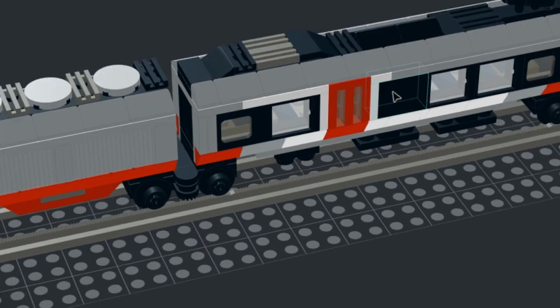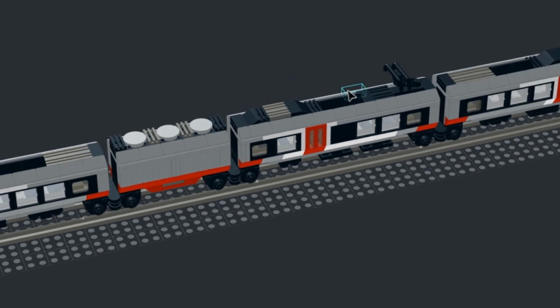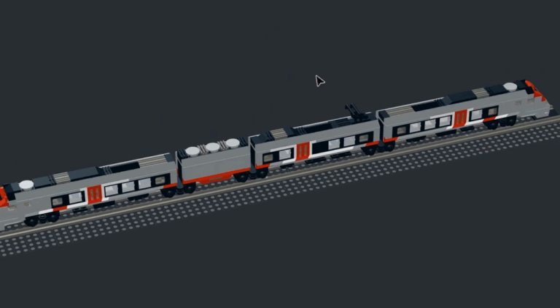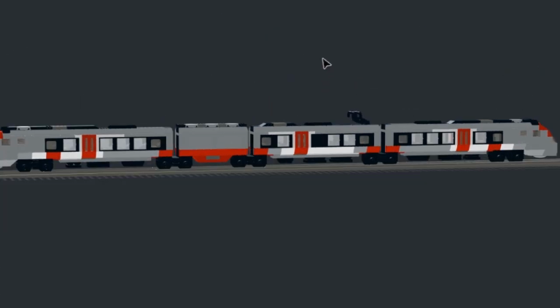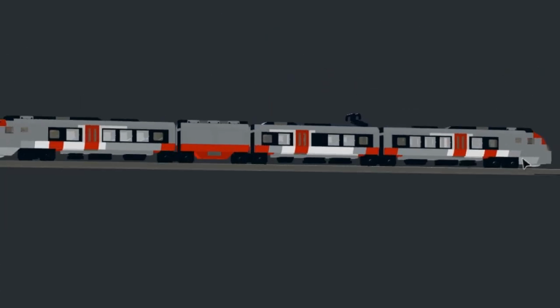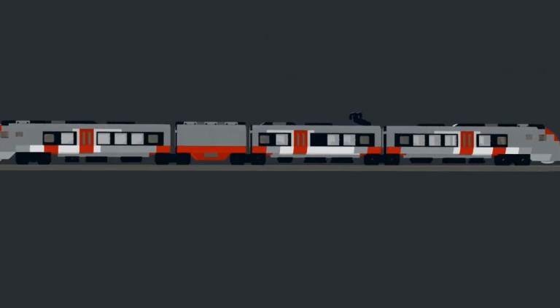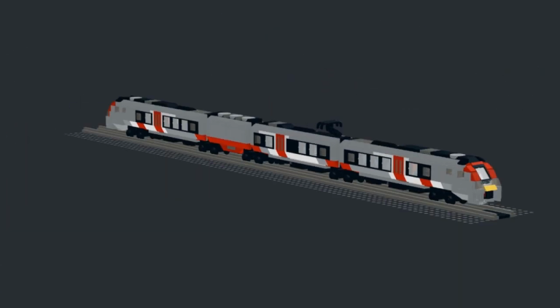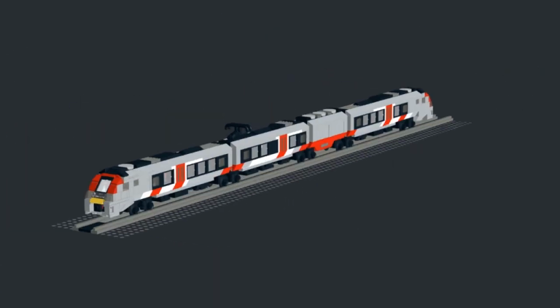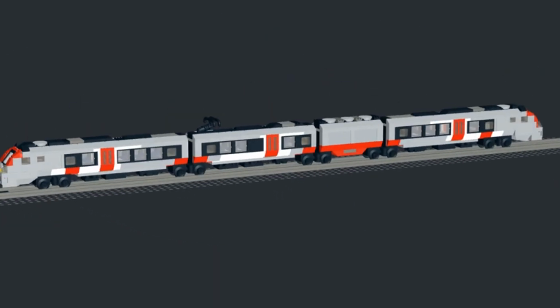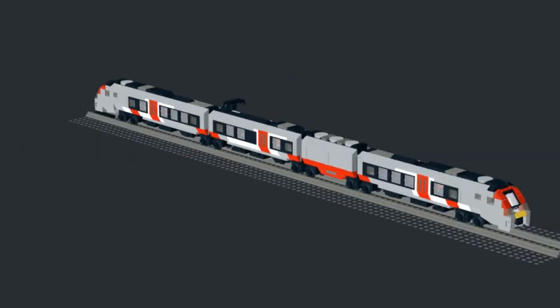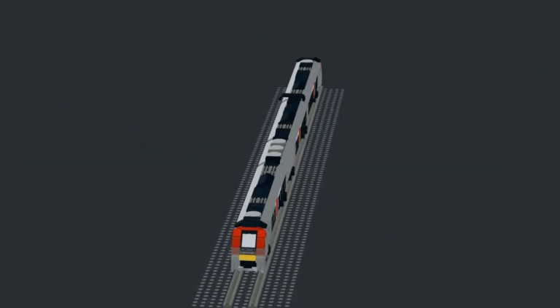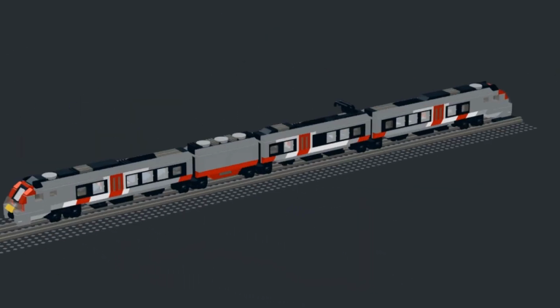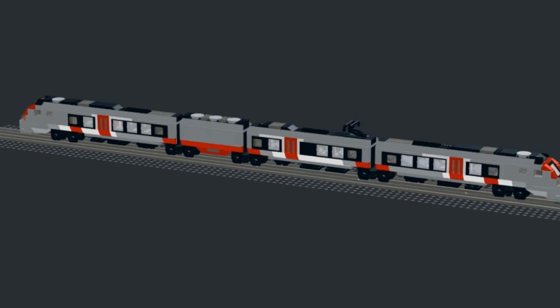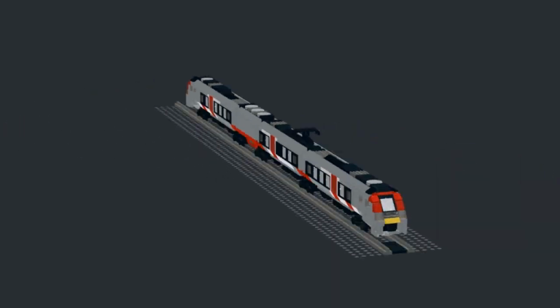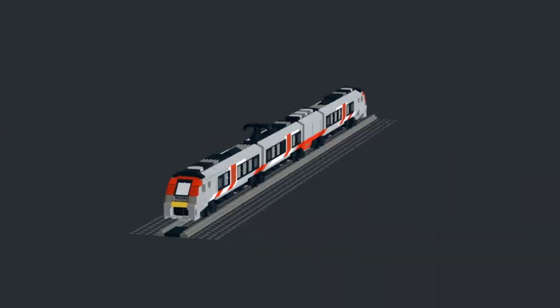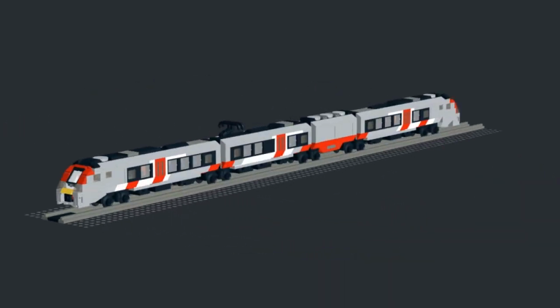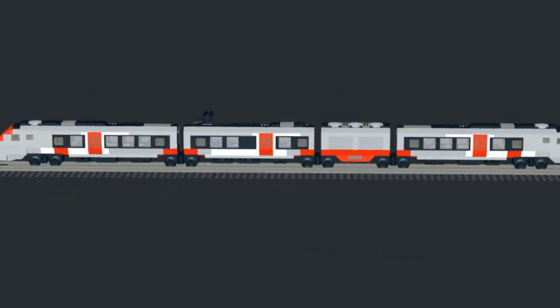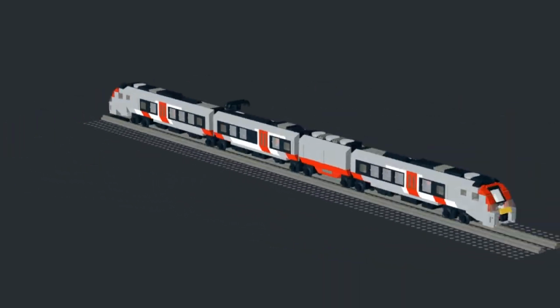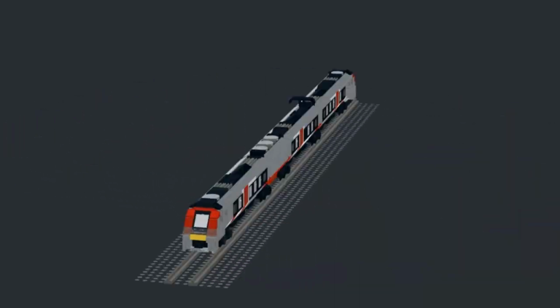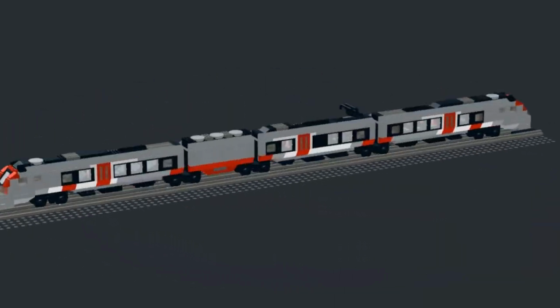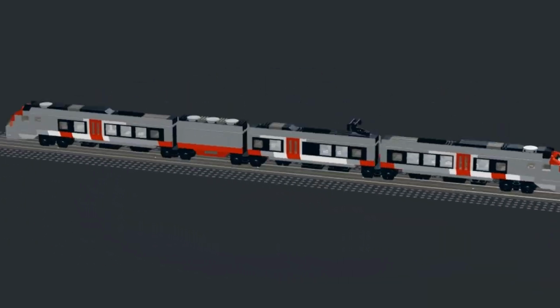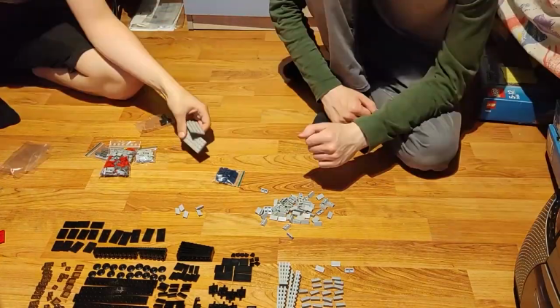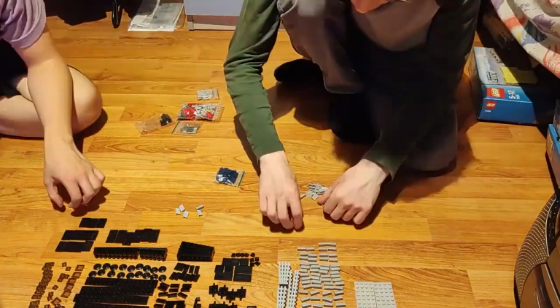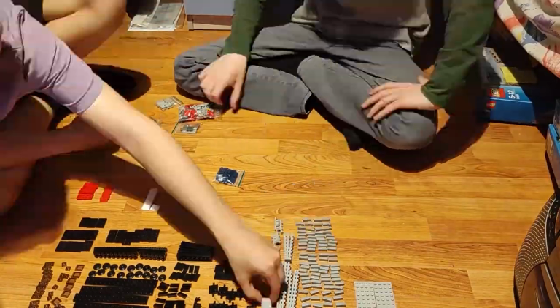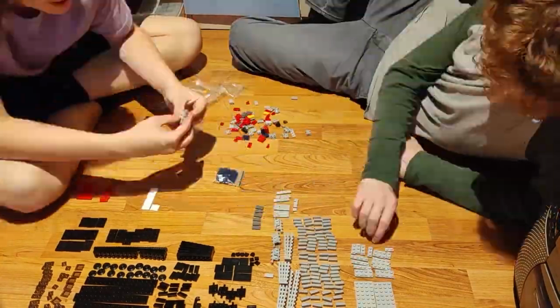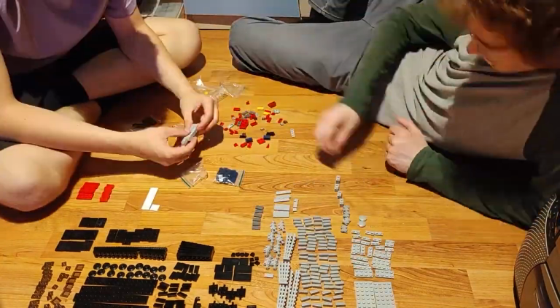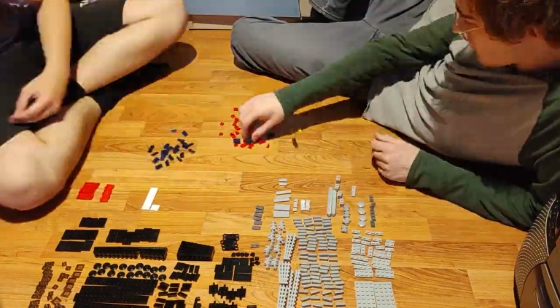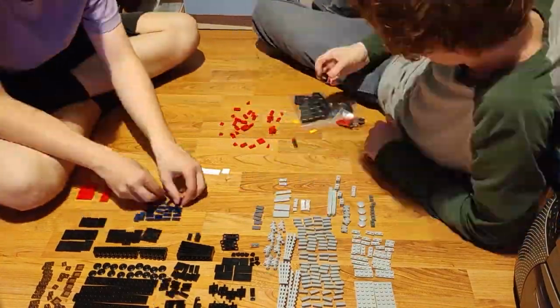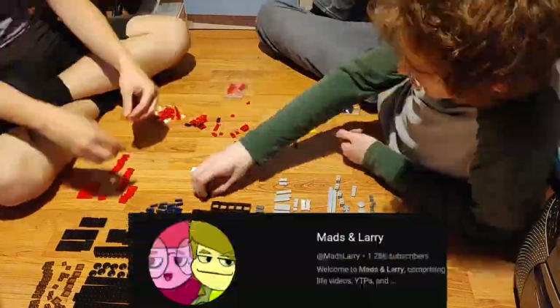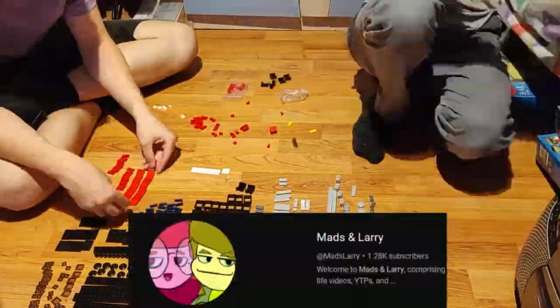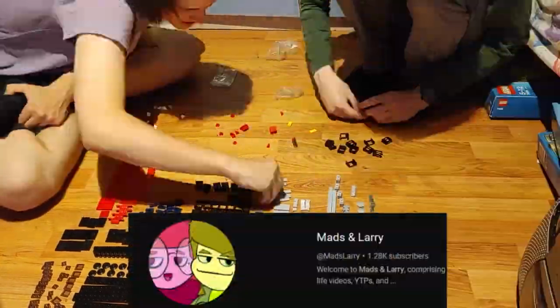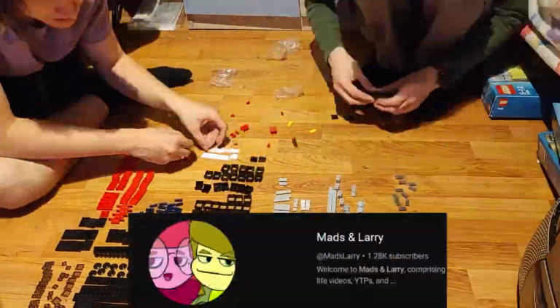And with that, I was basically done. I ordered all the bits from Bricklink and built them with my friend Mads from Mads and Larry.